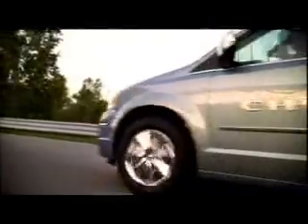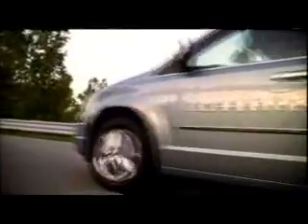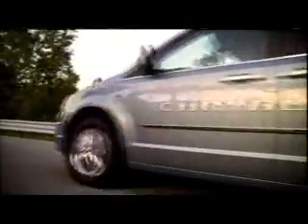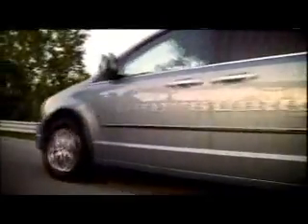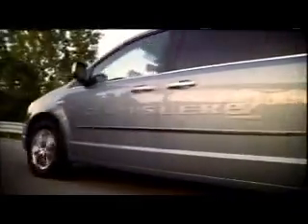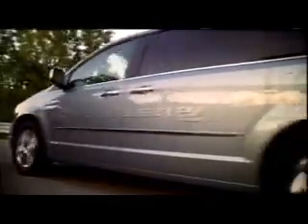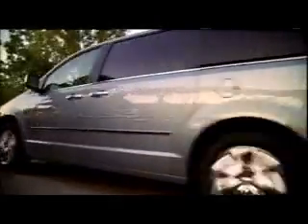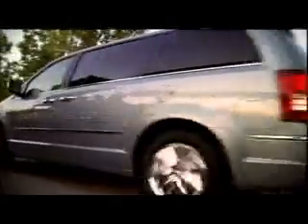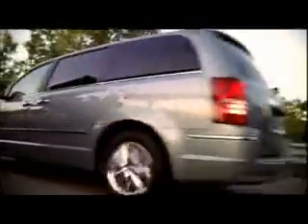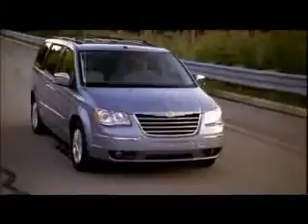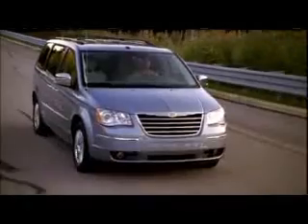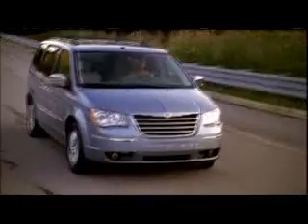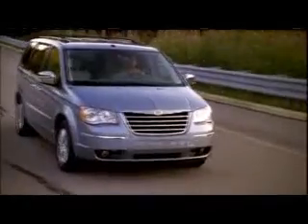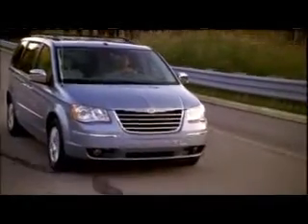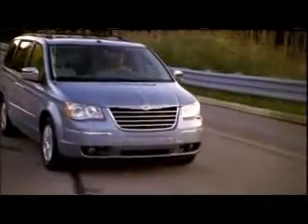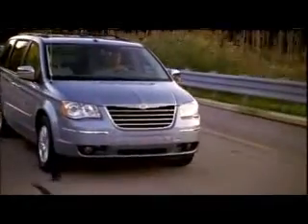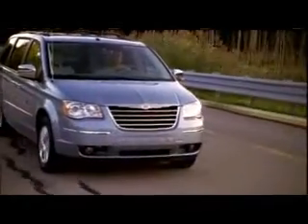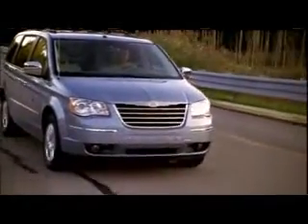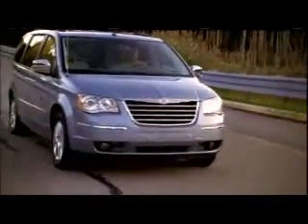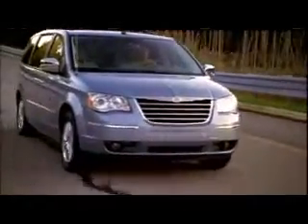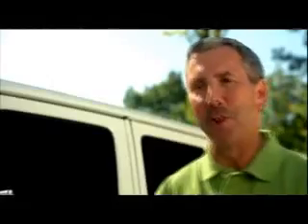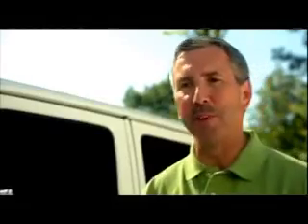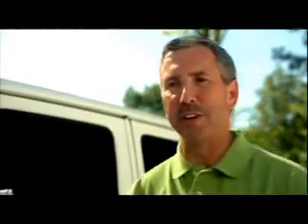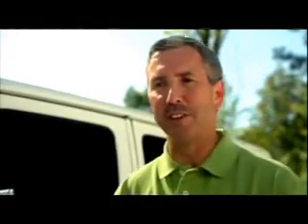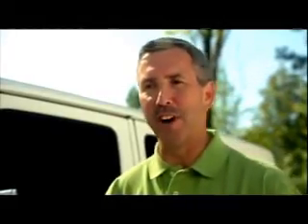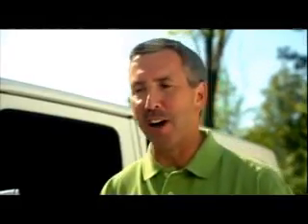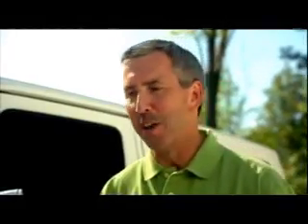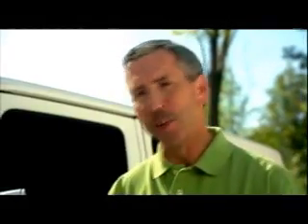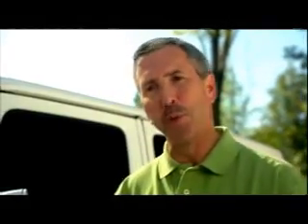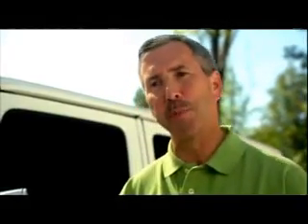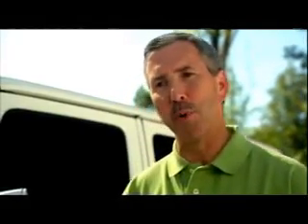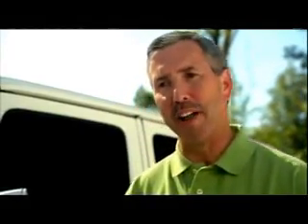You start it up and you hear nothing. You turn the key, you know the vehicle is on, but it's whisper quiet.